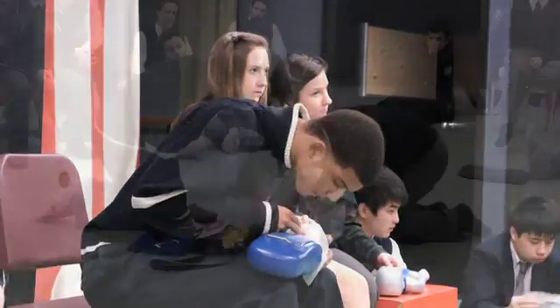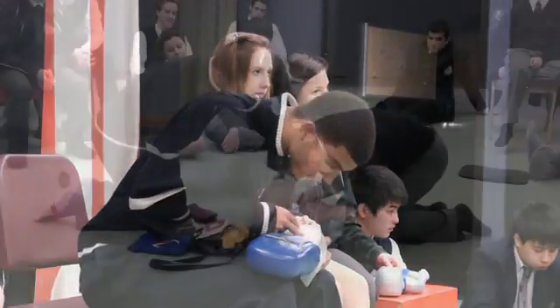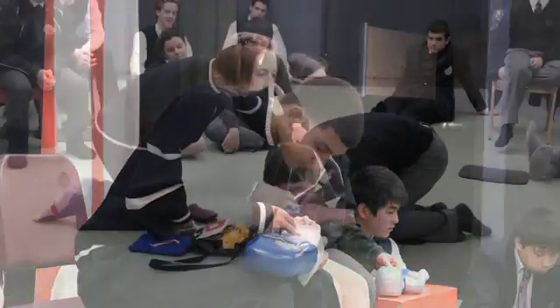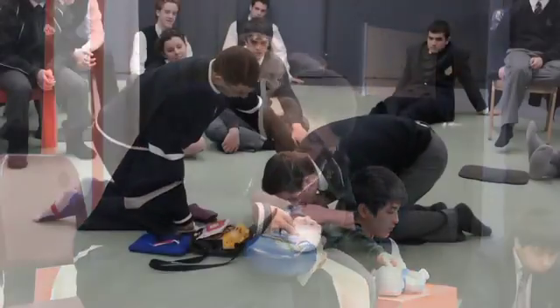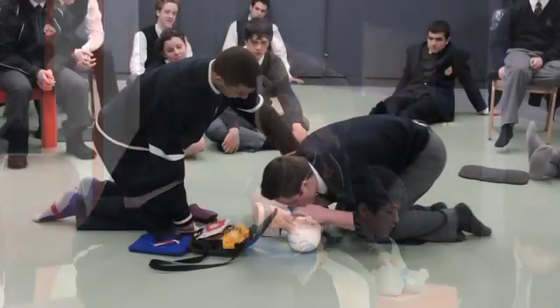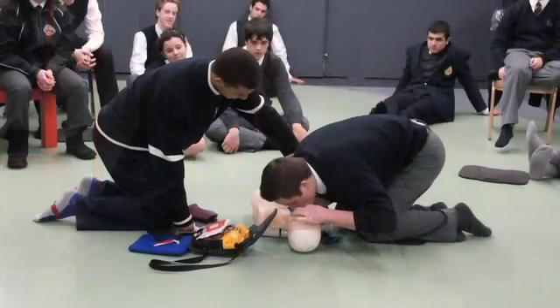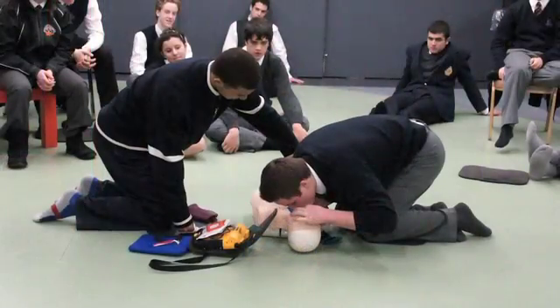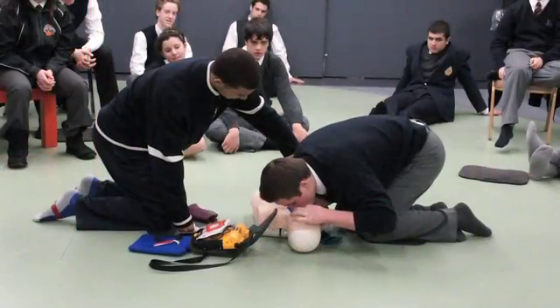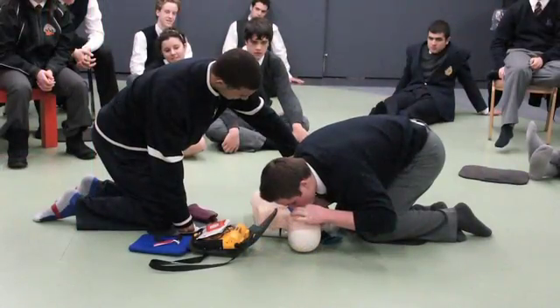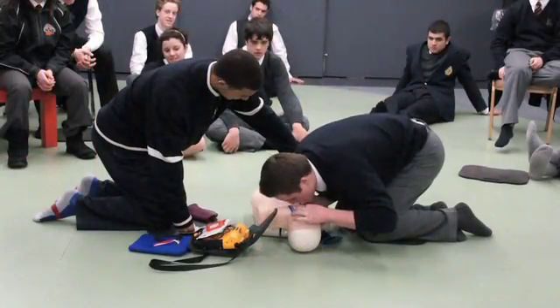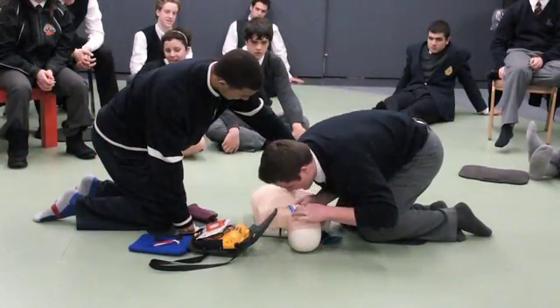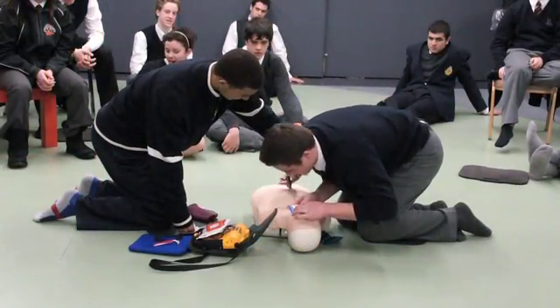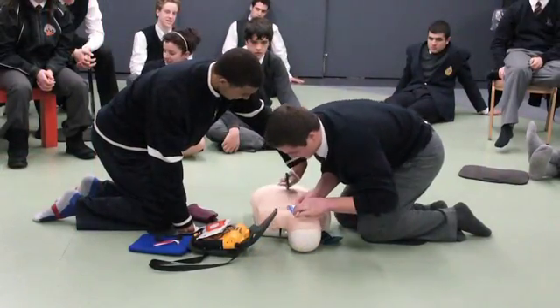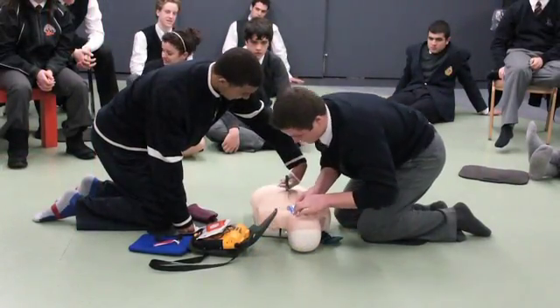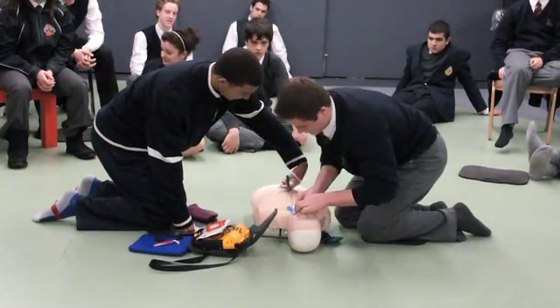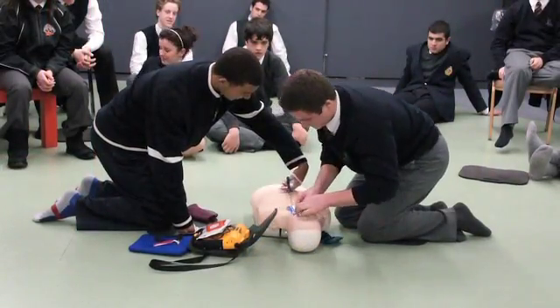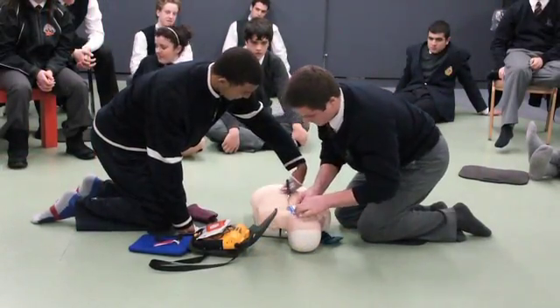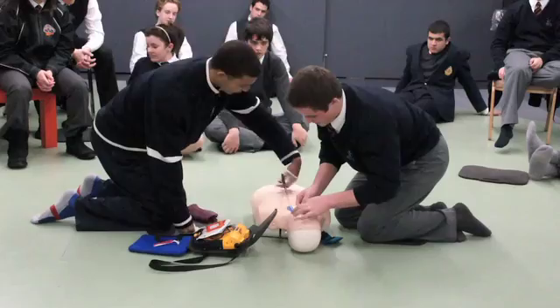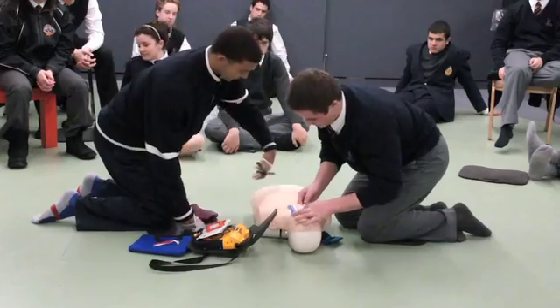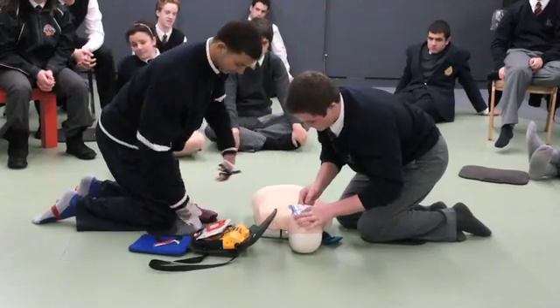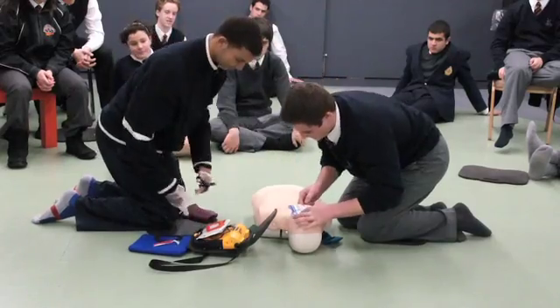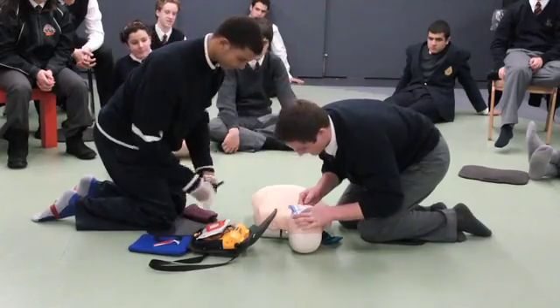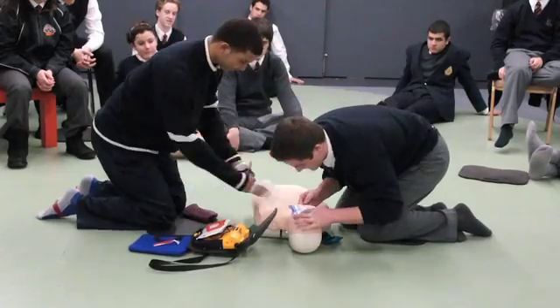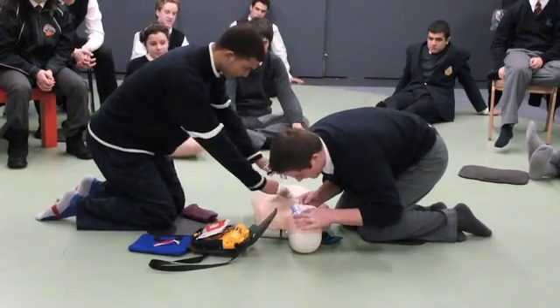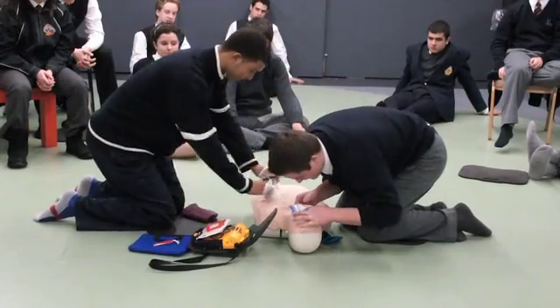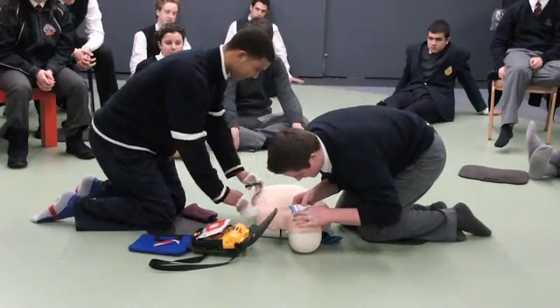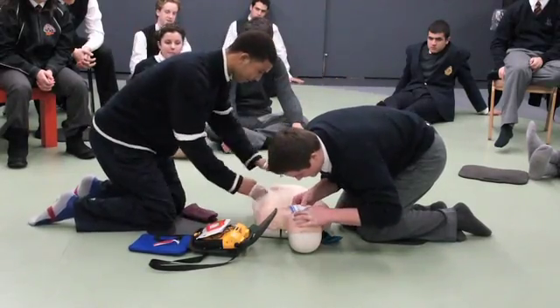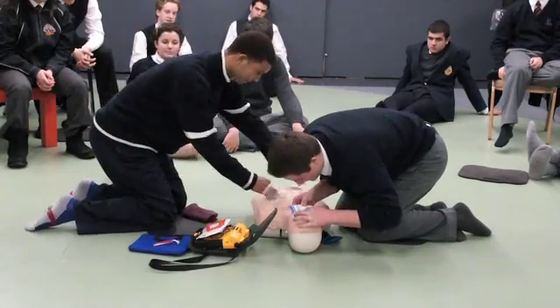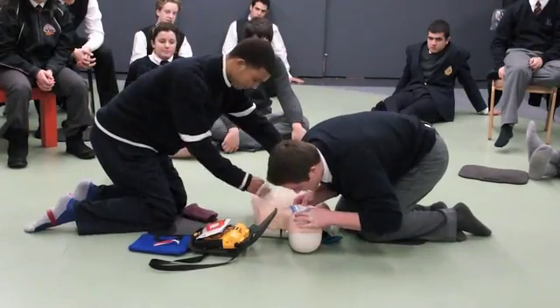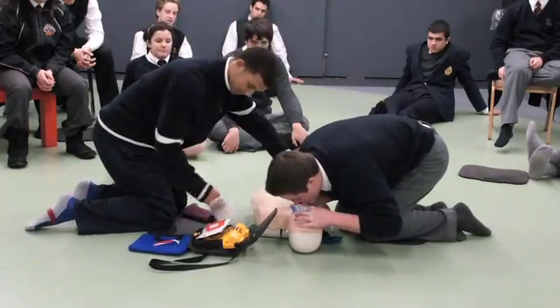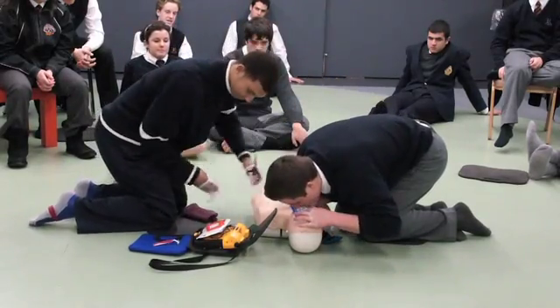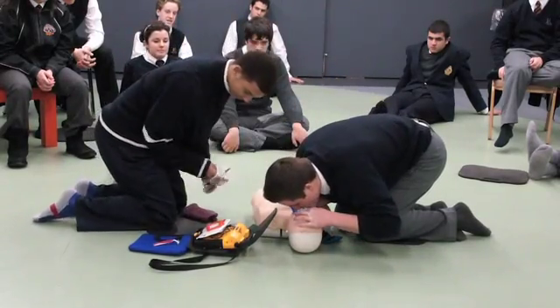Okay. Open the airway. Good, keep breathing.